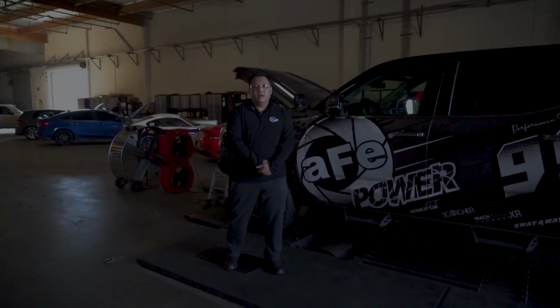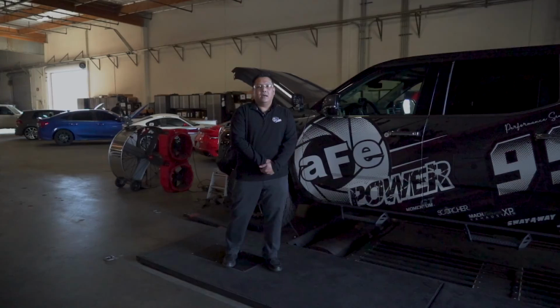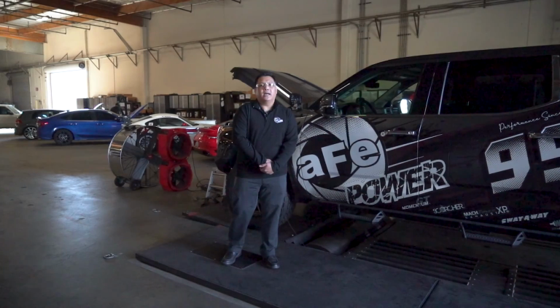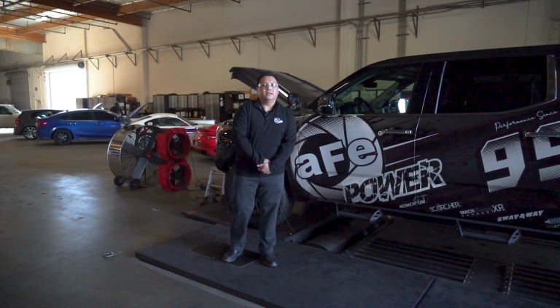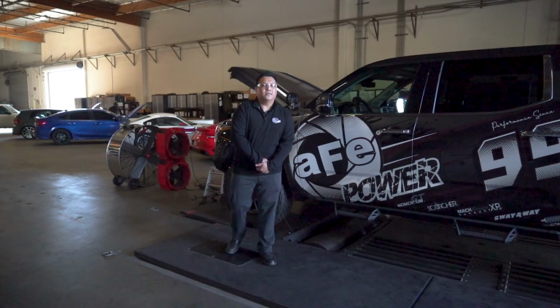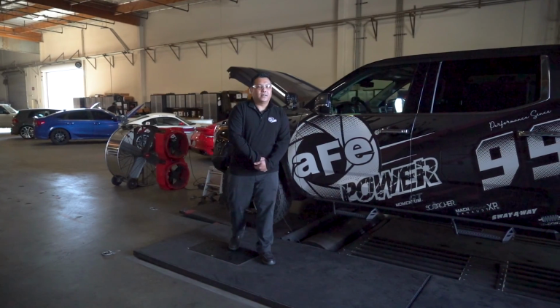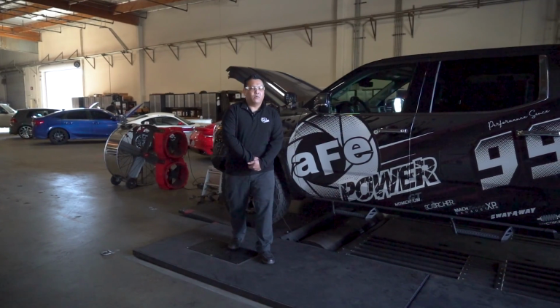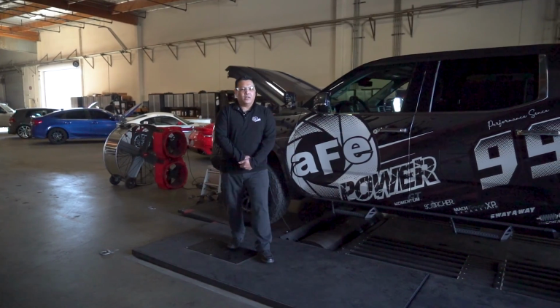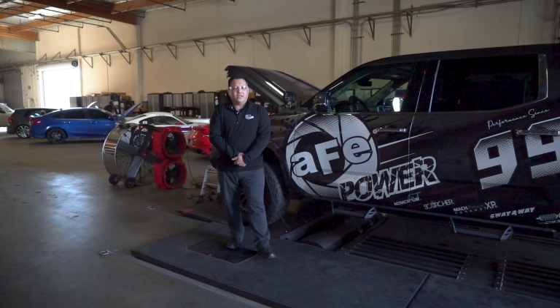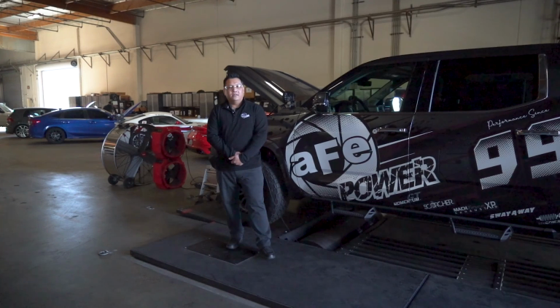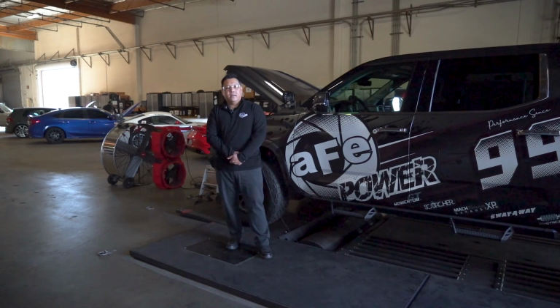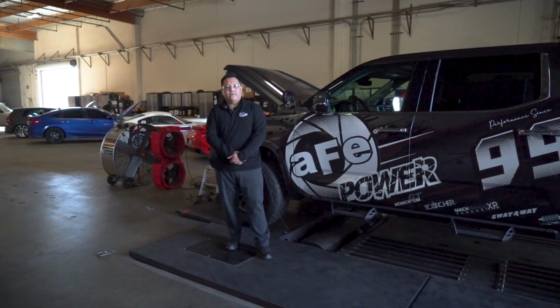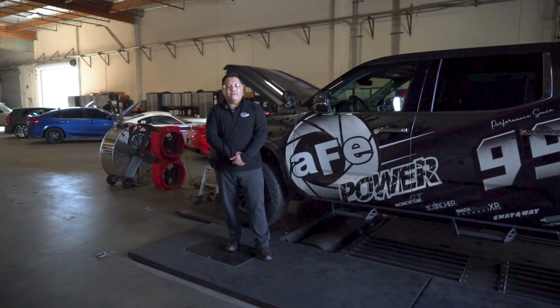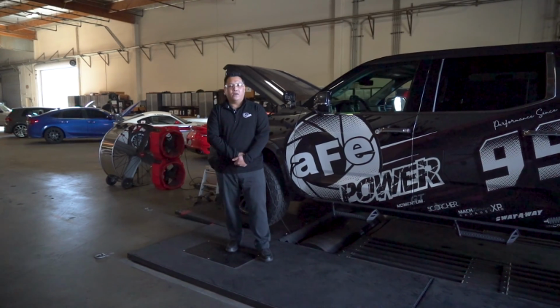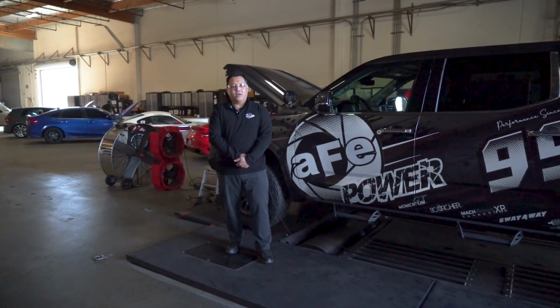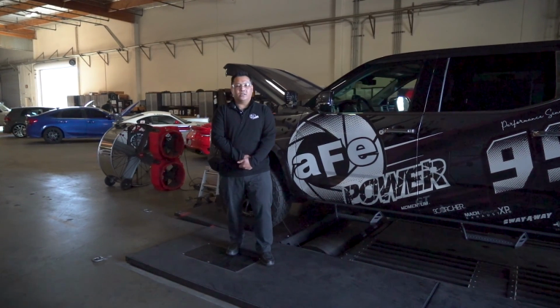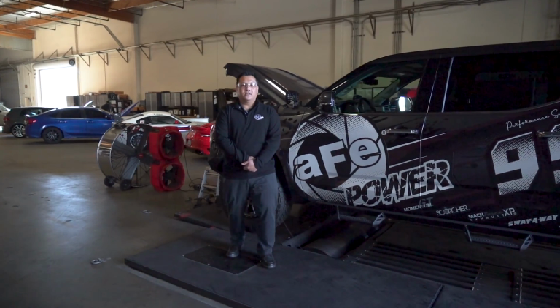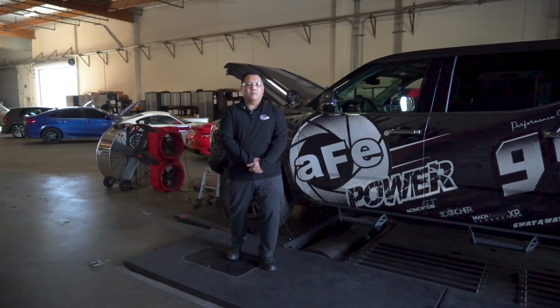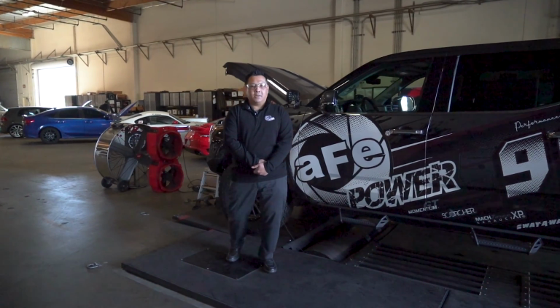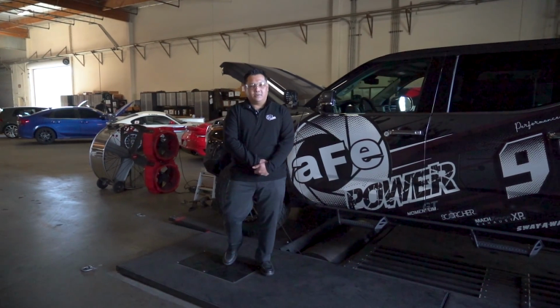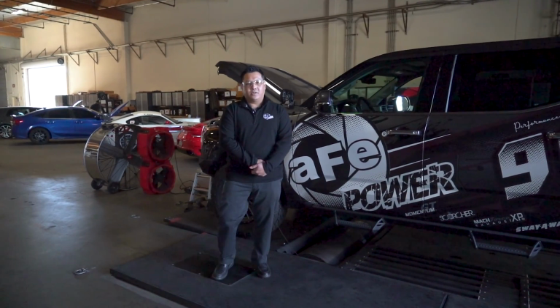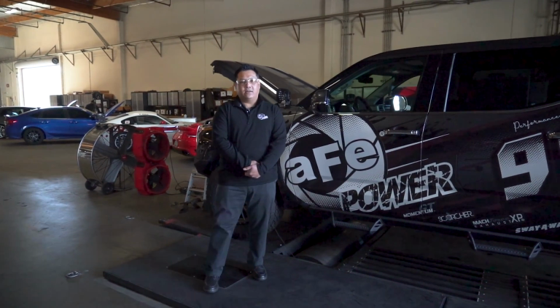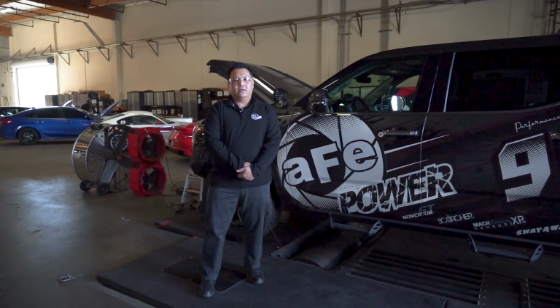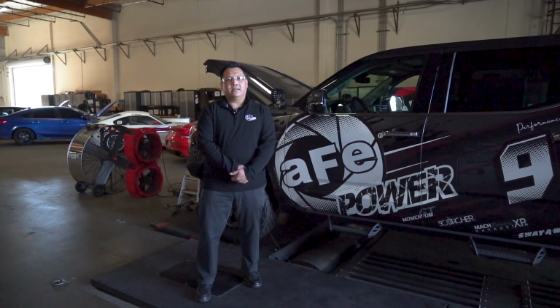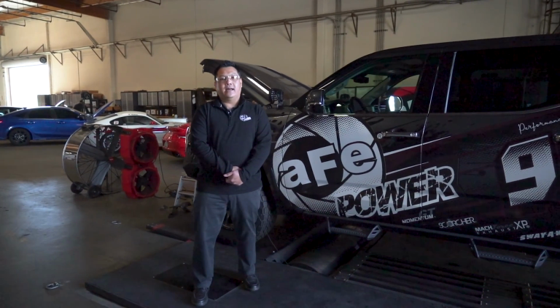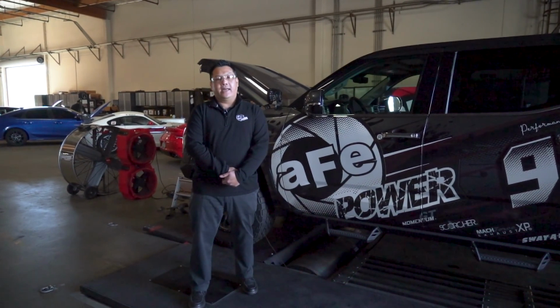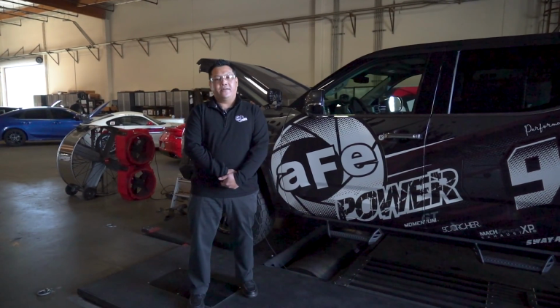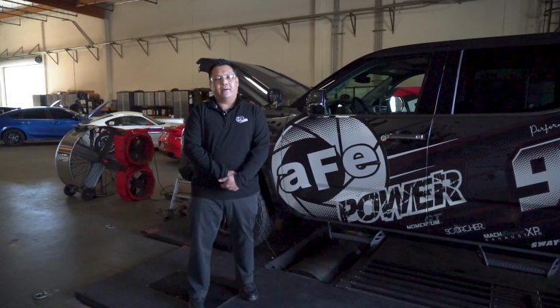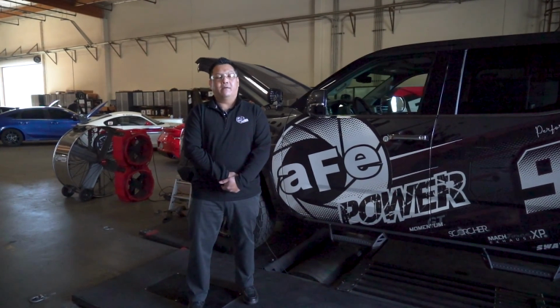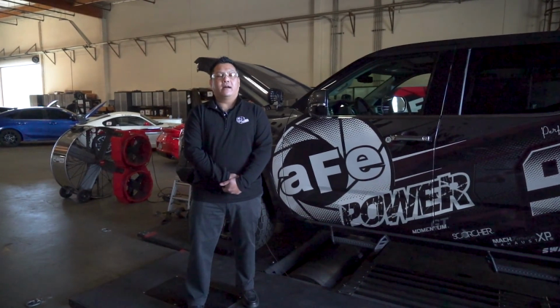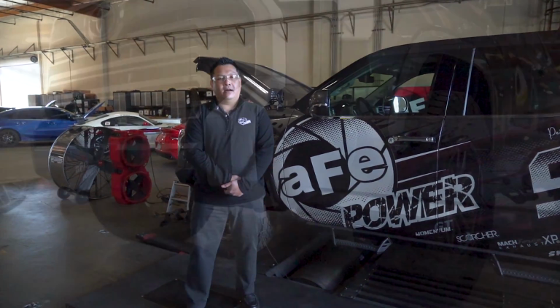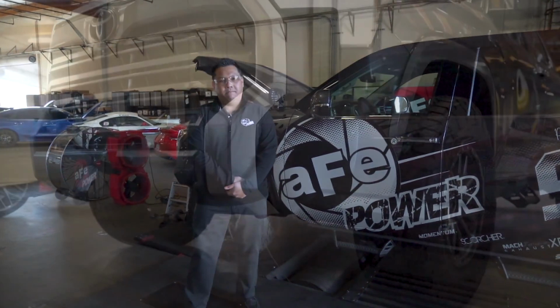Hey guys, thanks for watching. If you have any questions, please reach out to us at AFEPower.com.